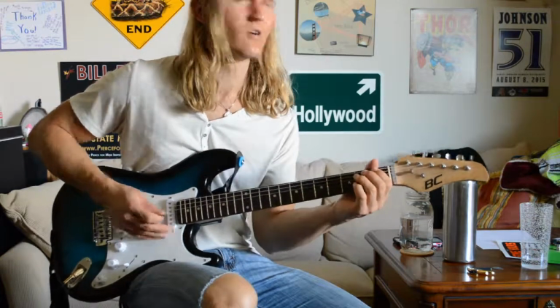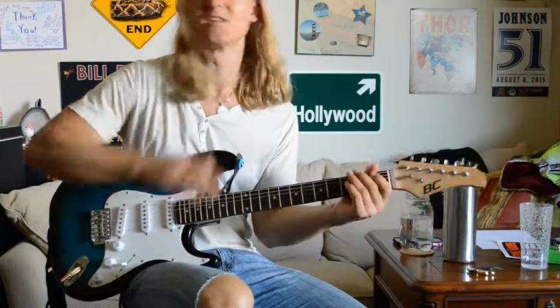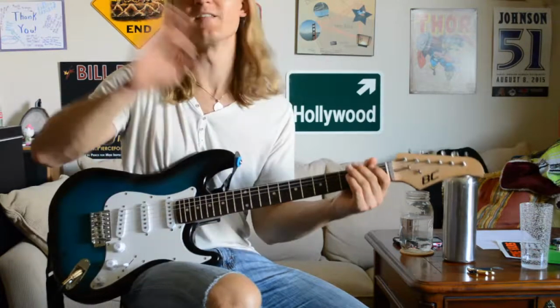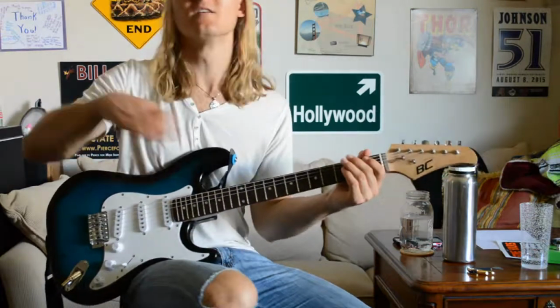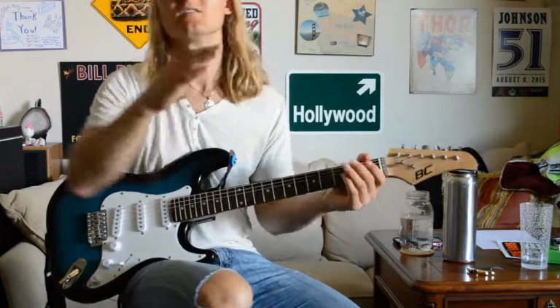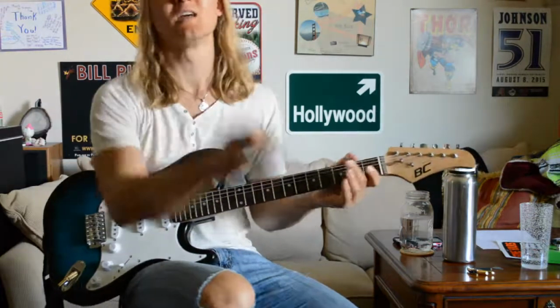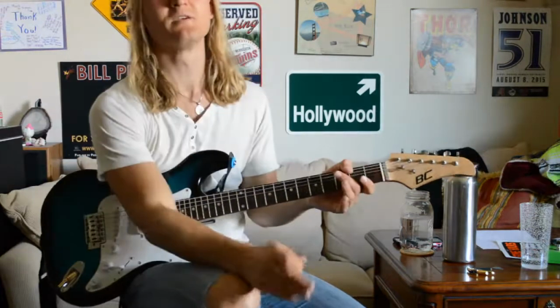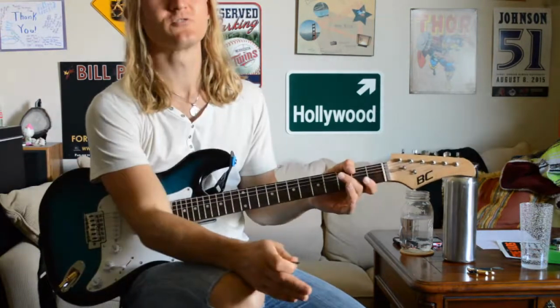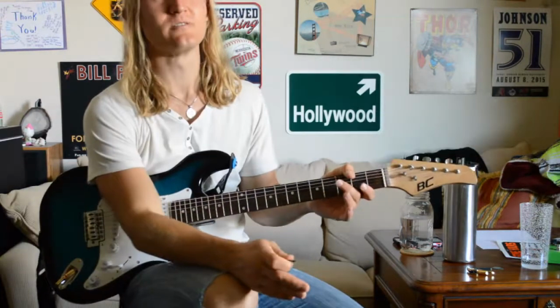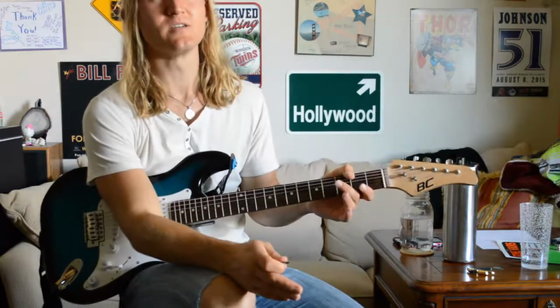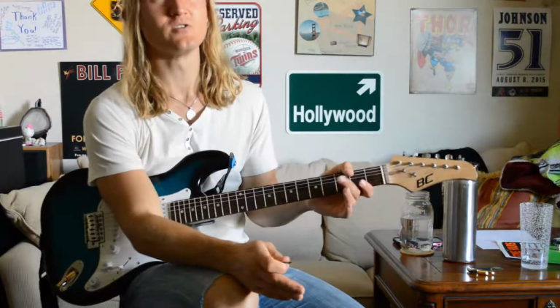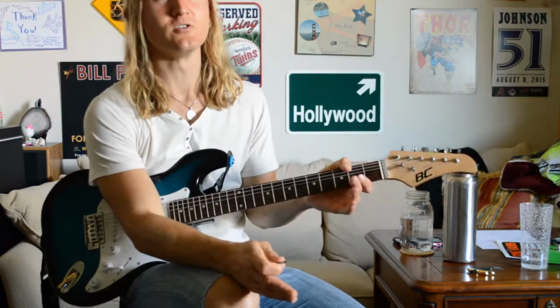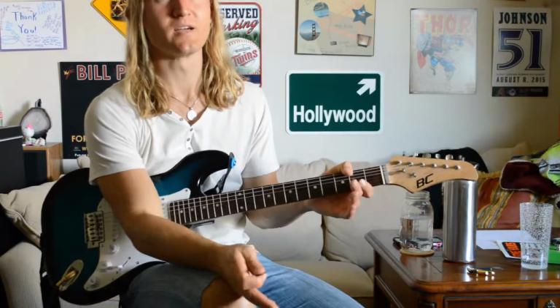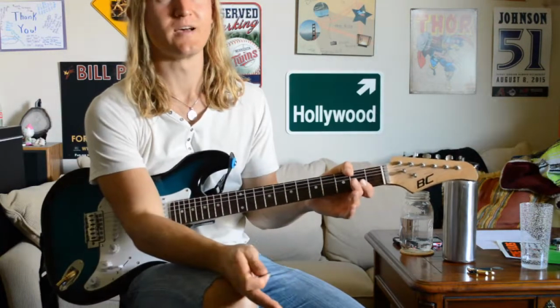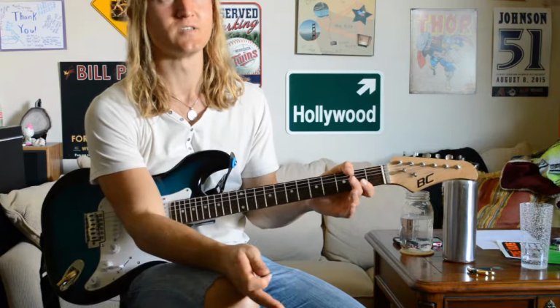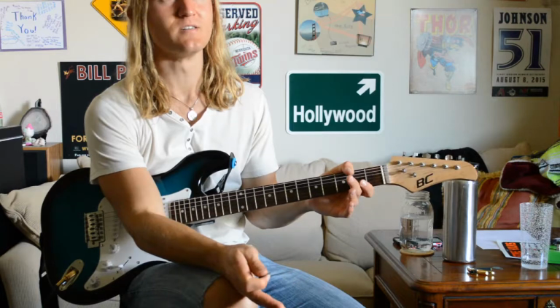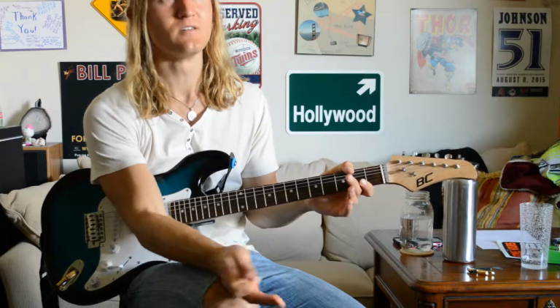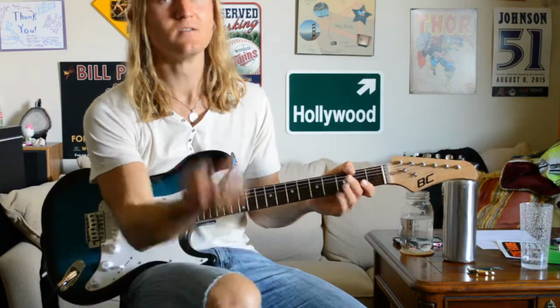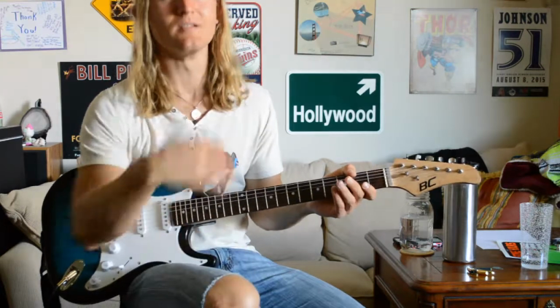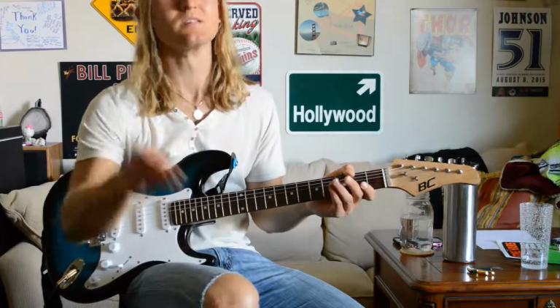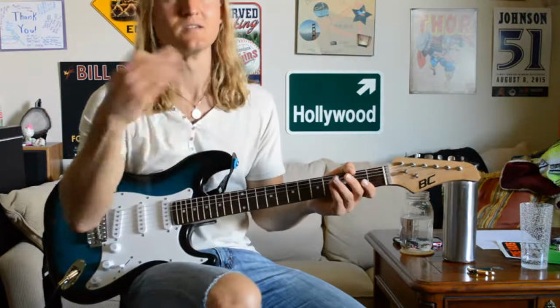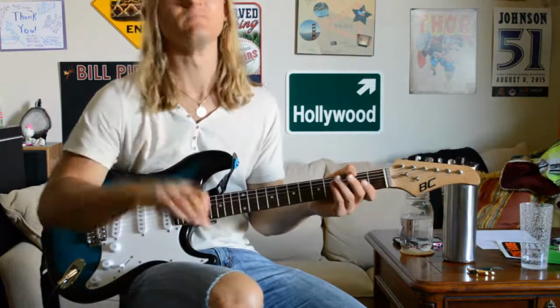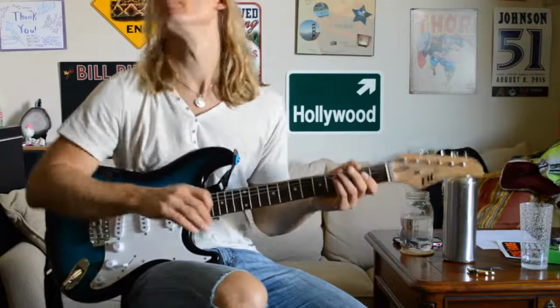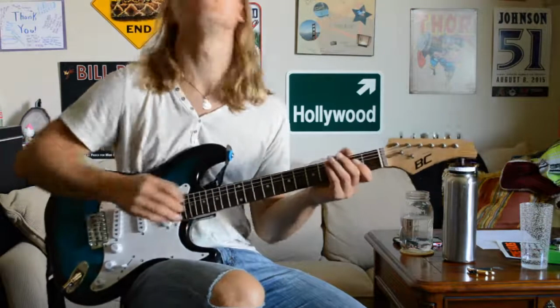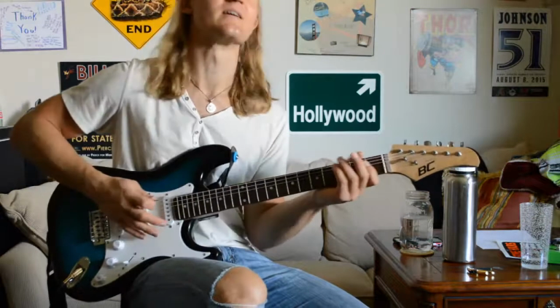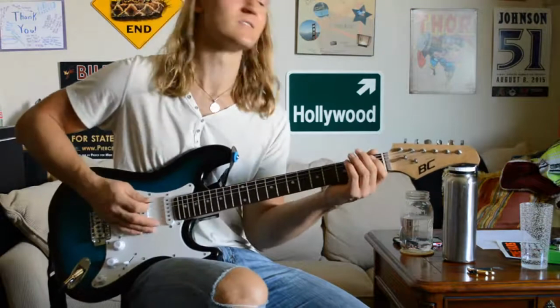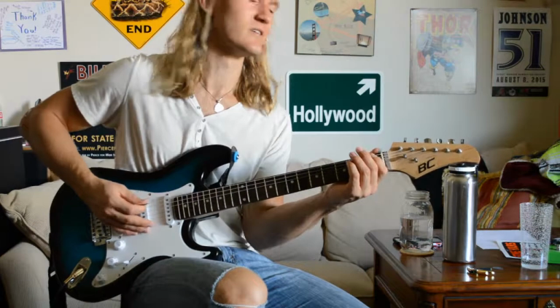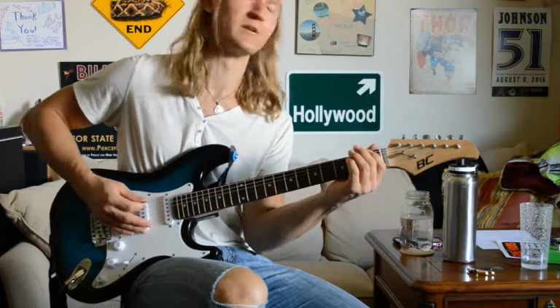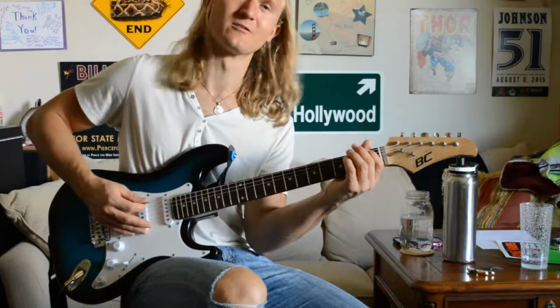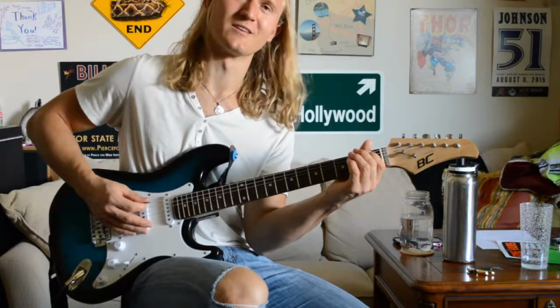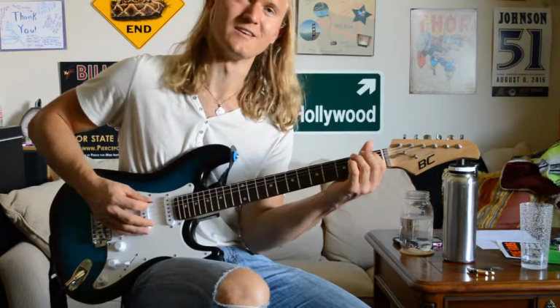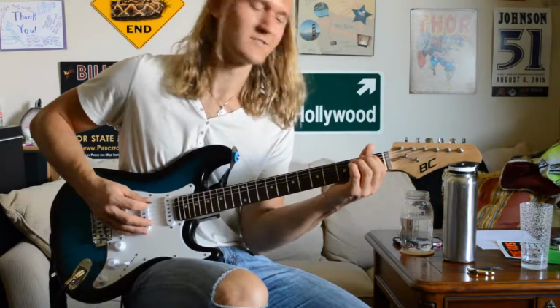All together, the timing is really funny, so you just kind of have to listen and practice it, but it goes like this.